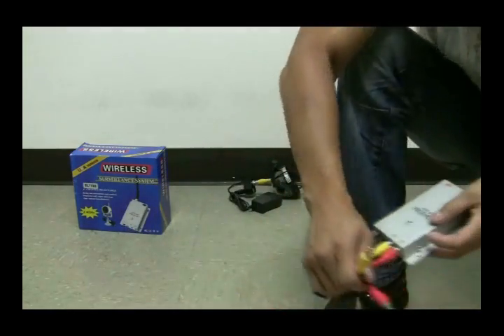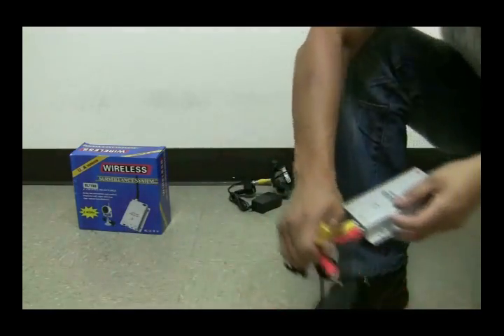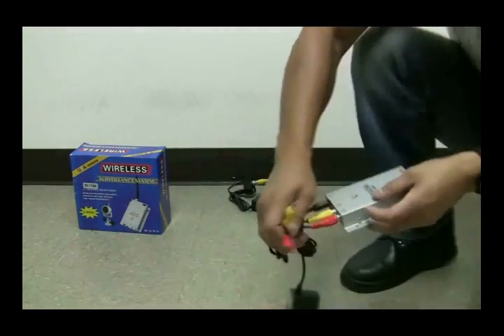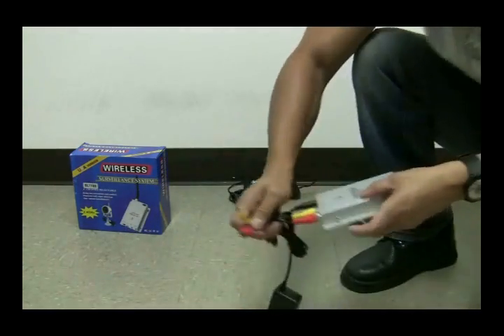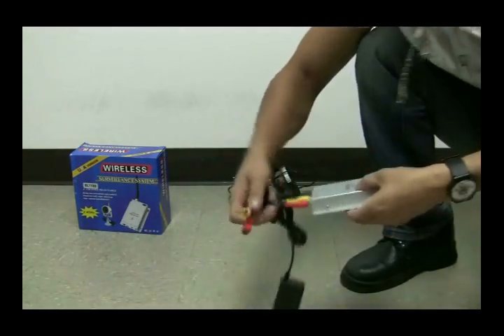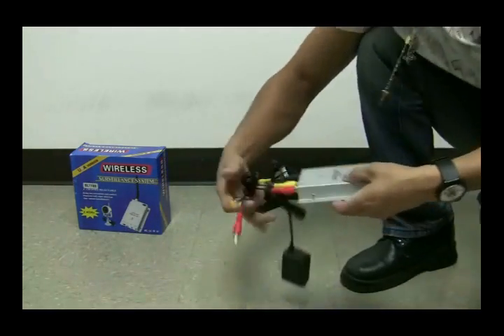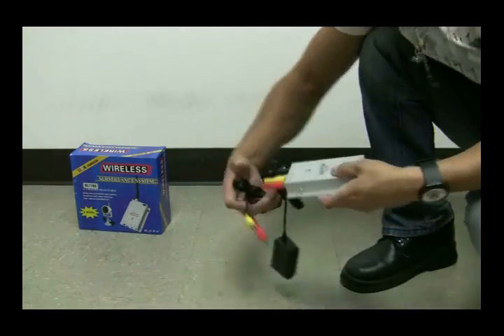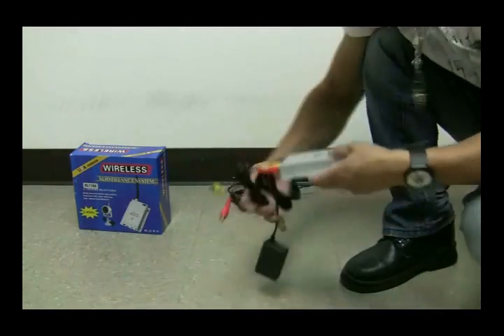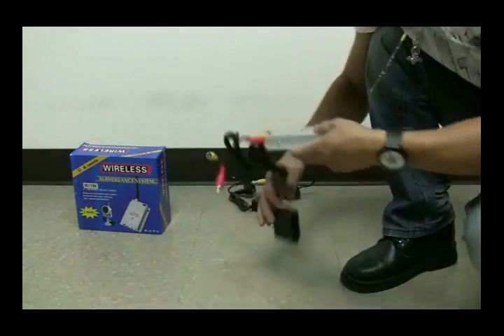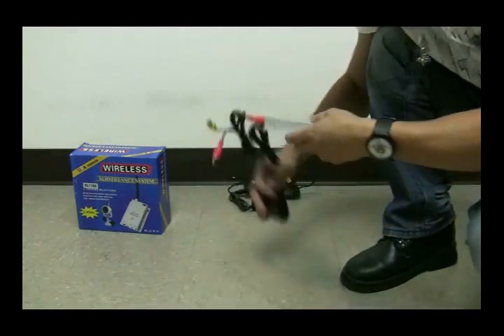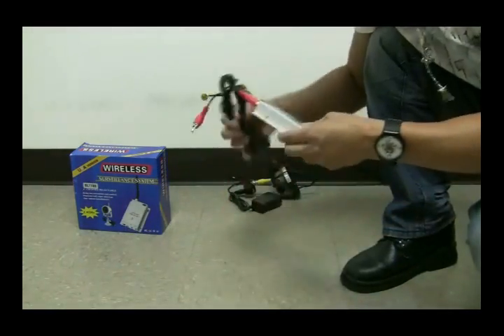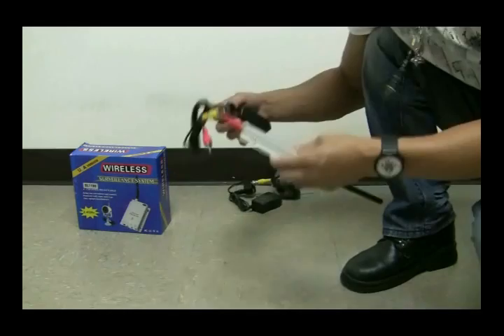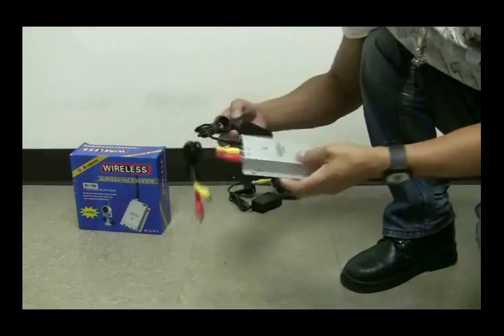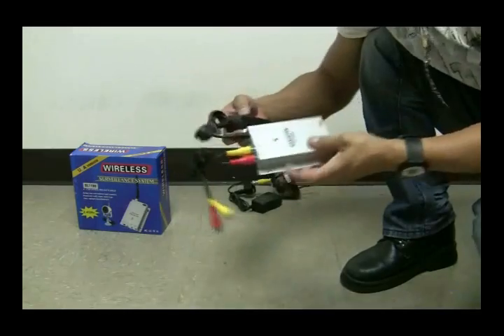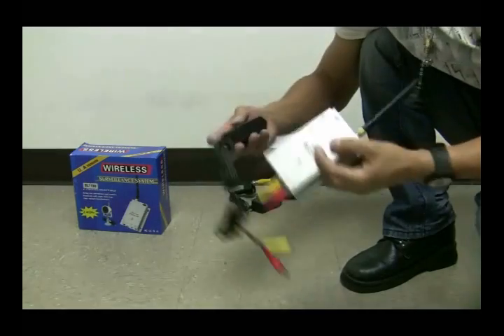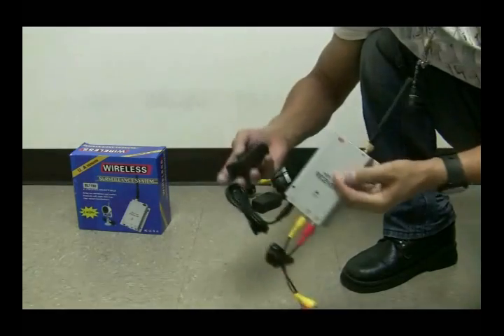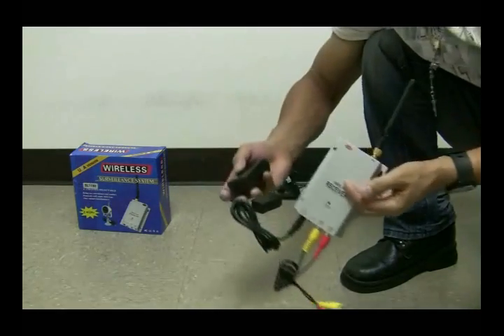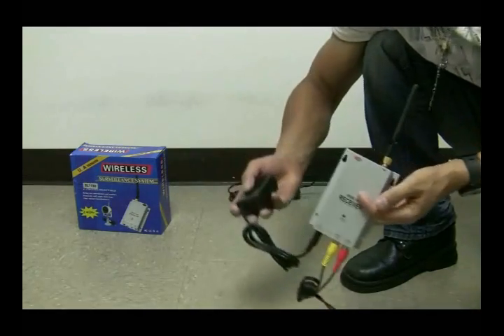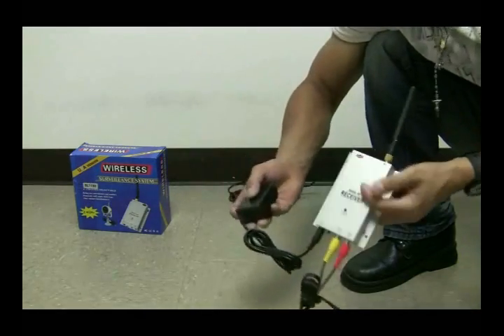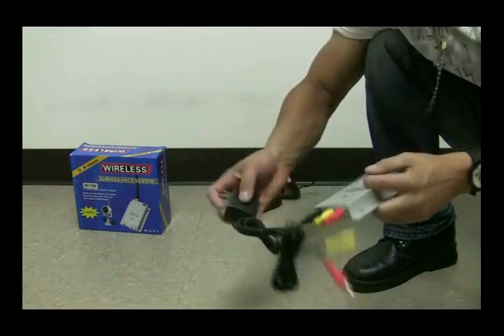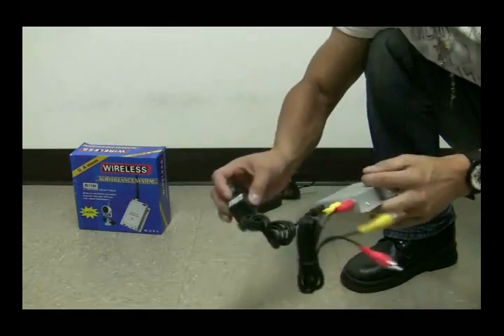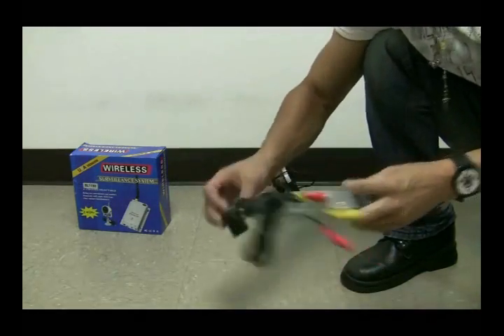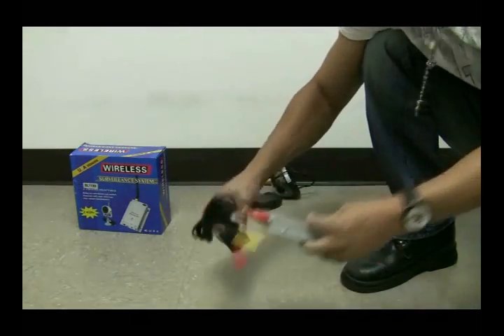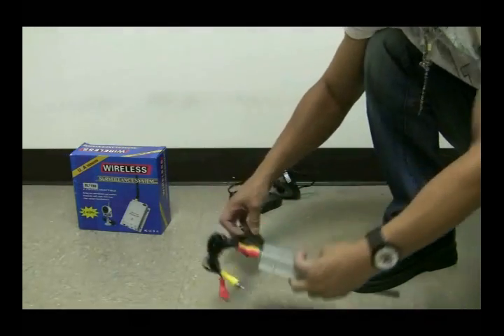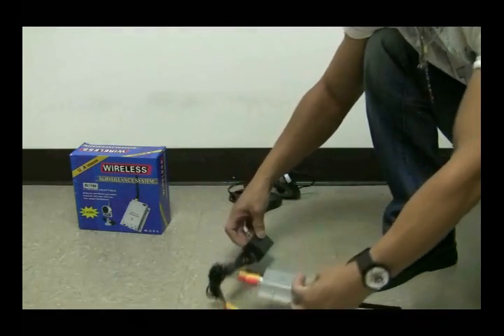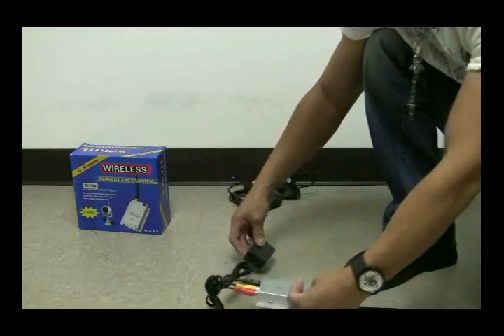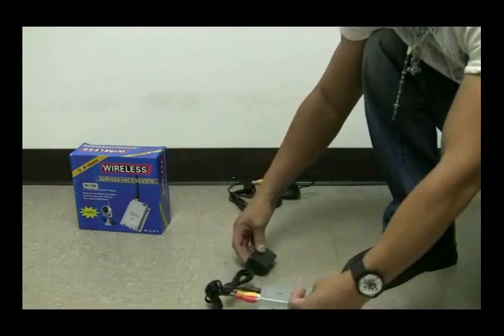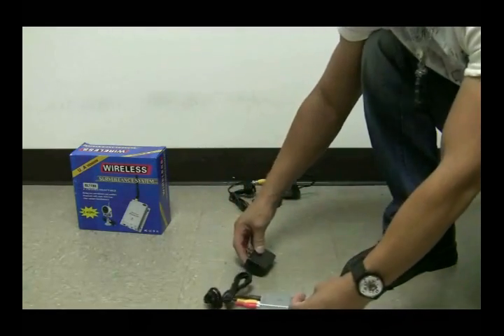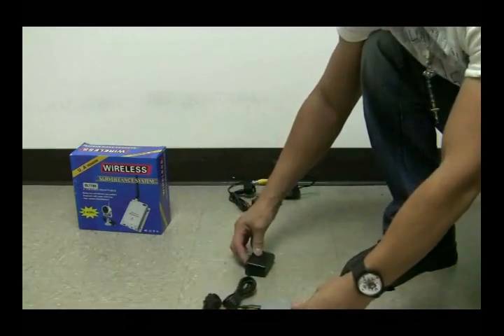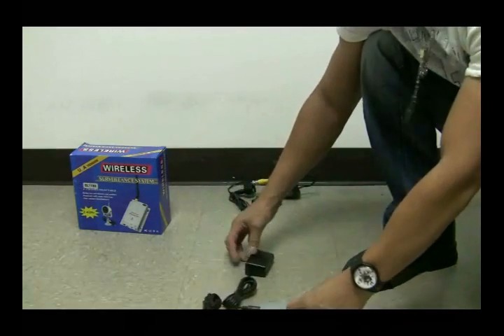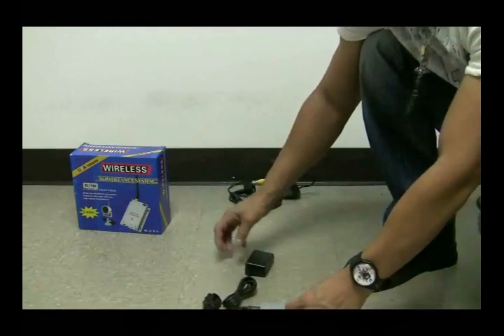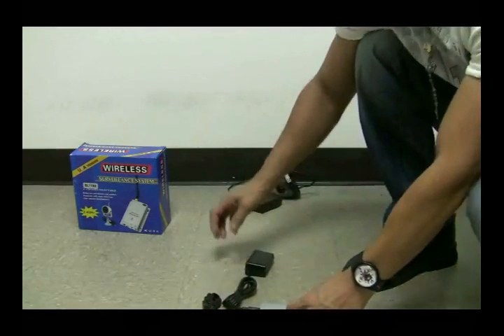Well, that's it. That's how you convert any camera into a wireless camera. Thank you.